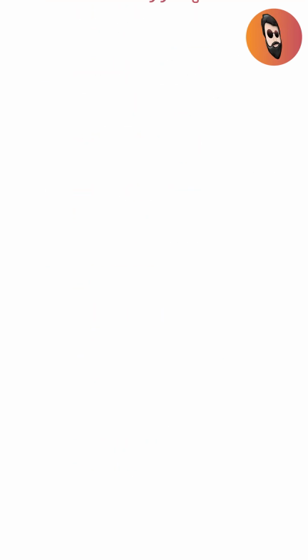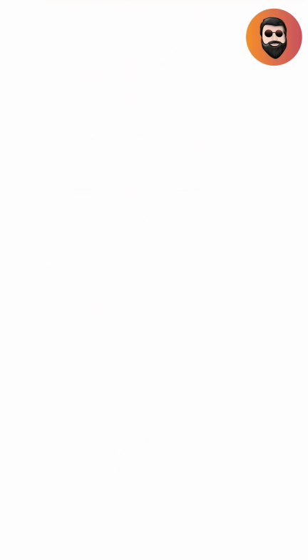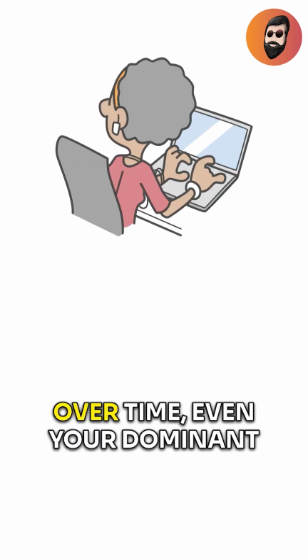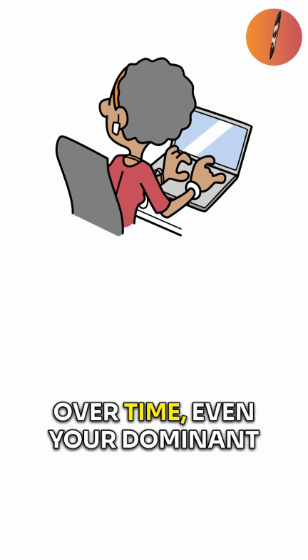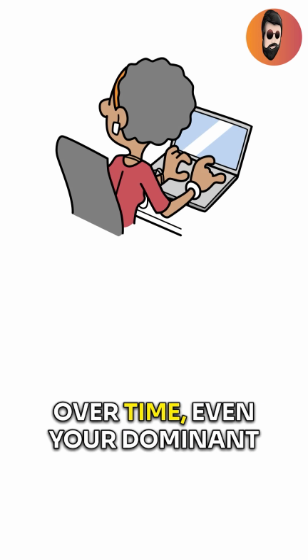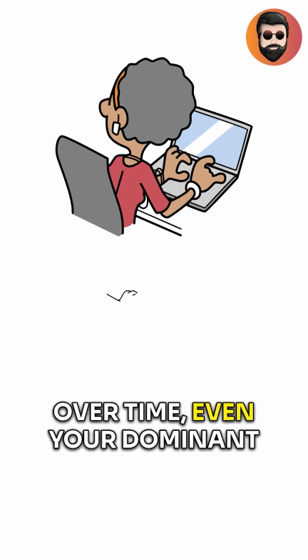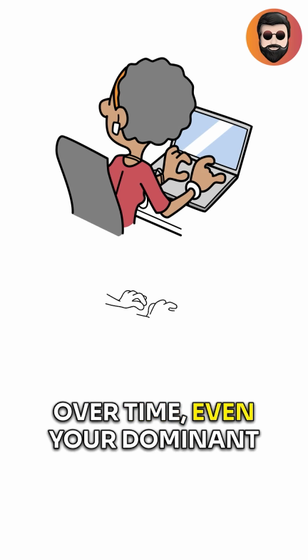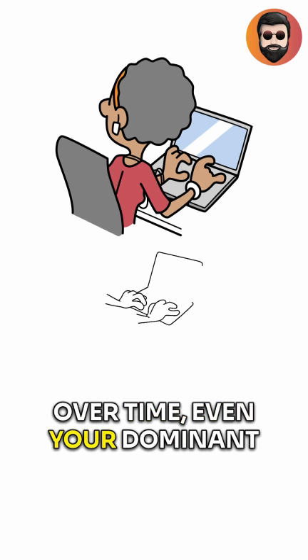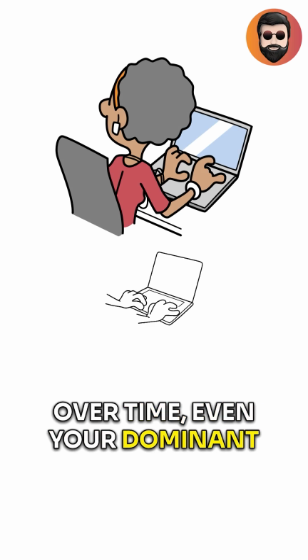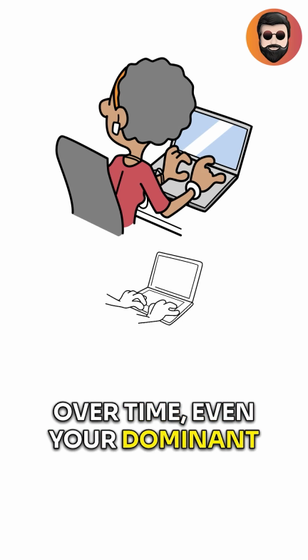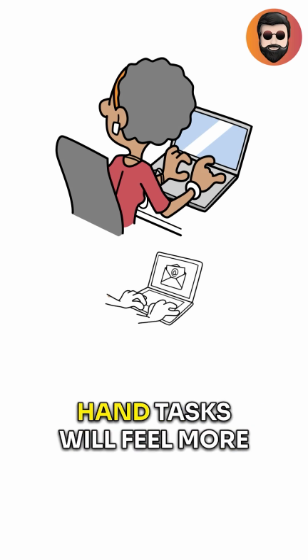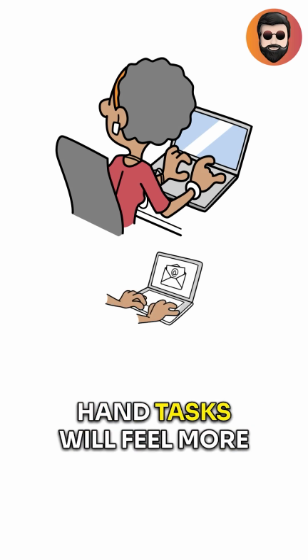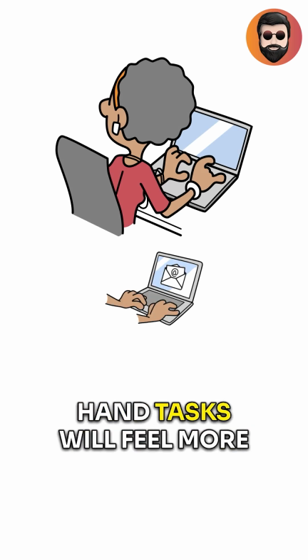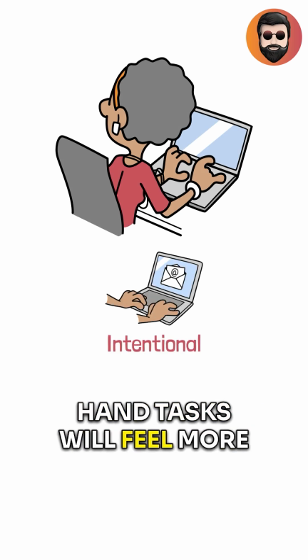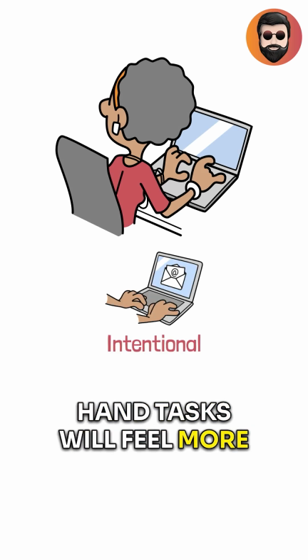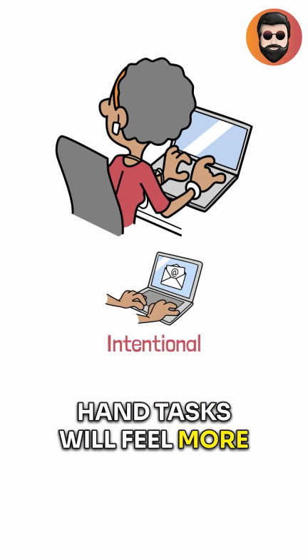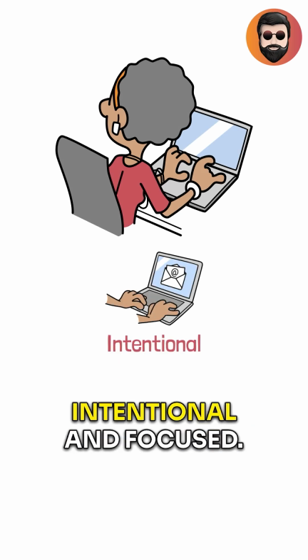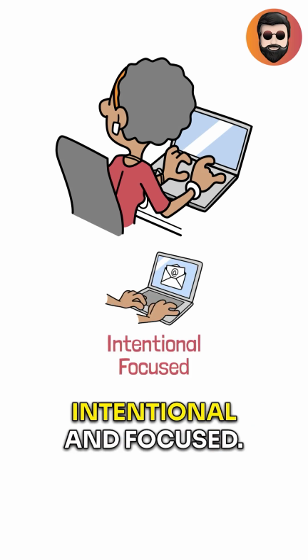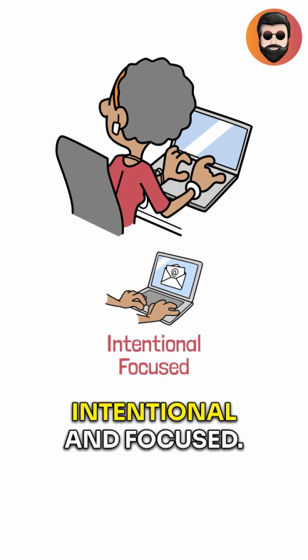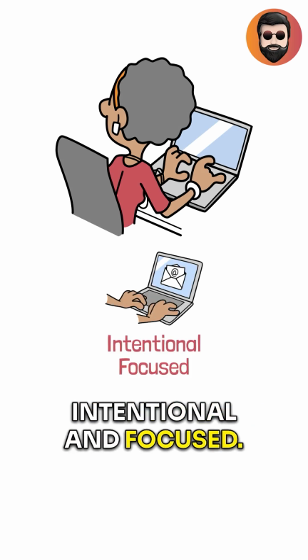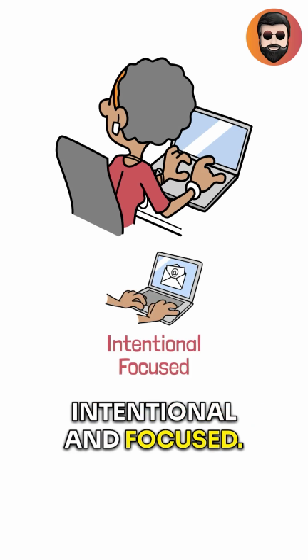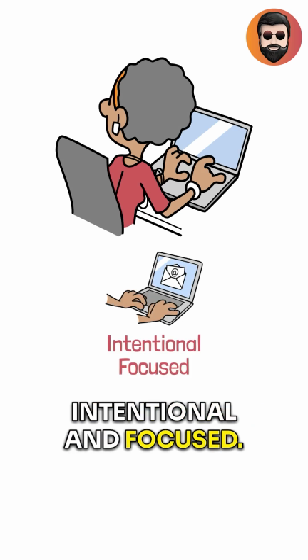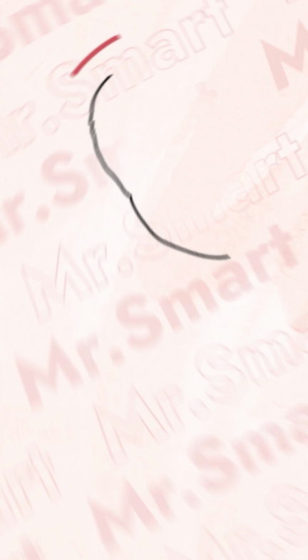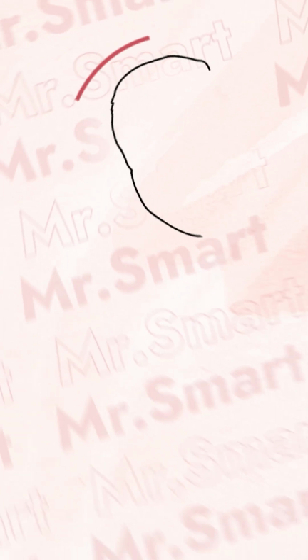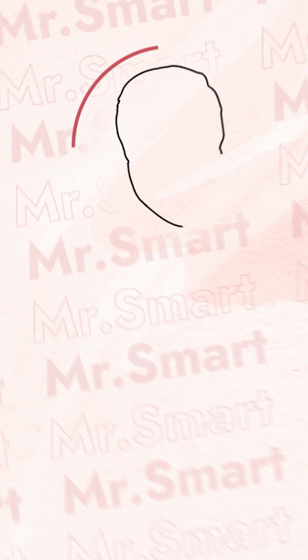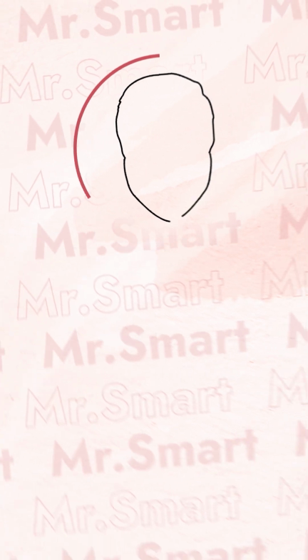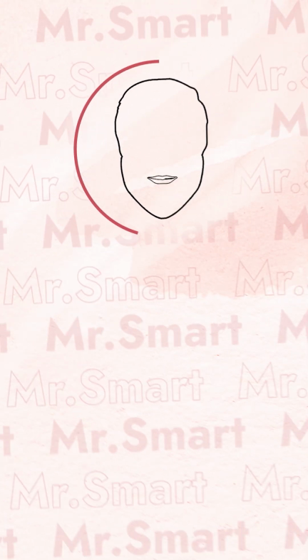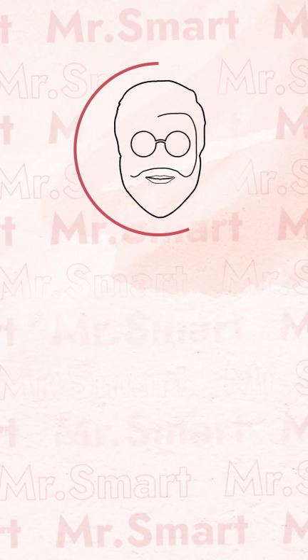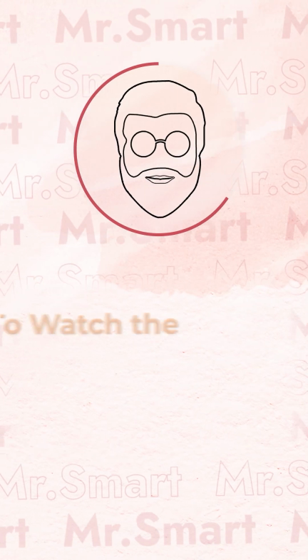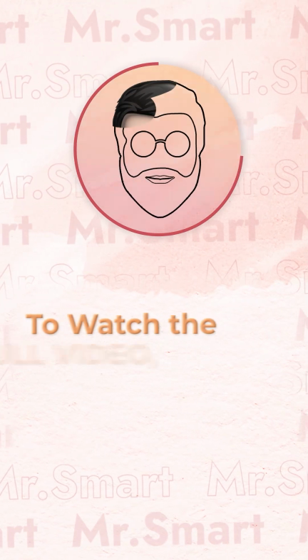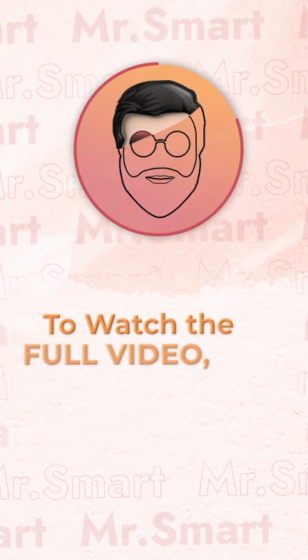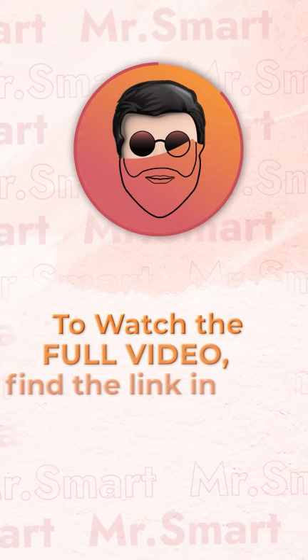Over time, even your dominant hand tasks will feel more intentional and focused. This is a phenomenal technique.